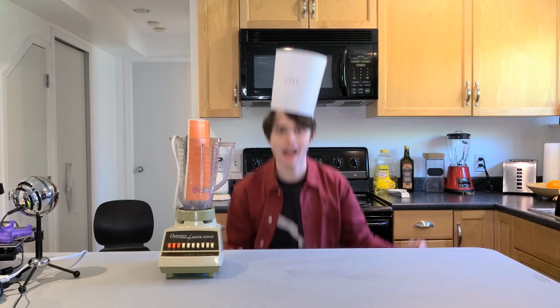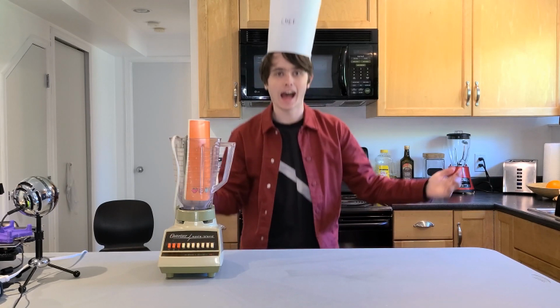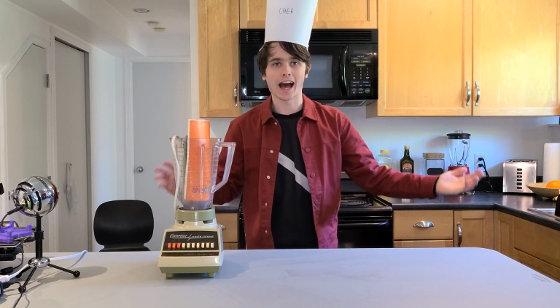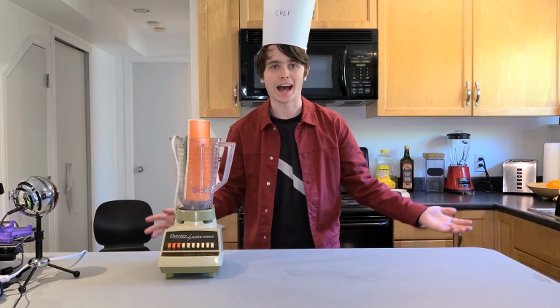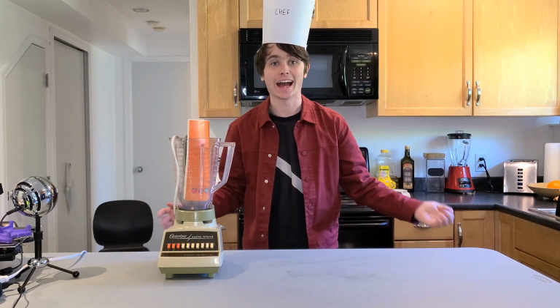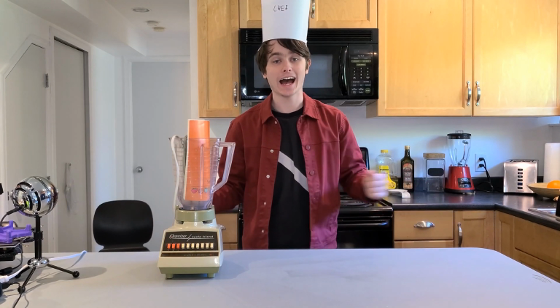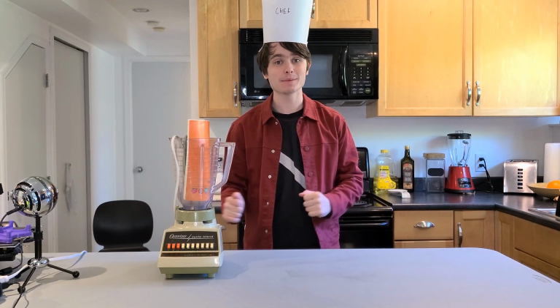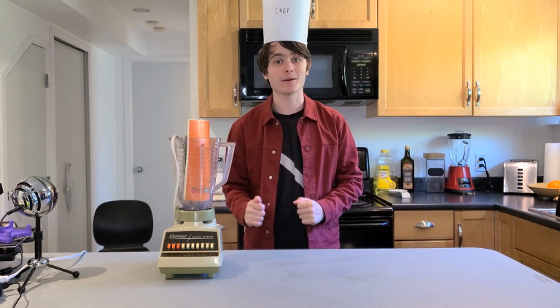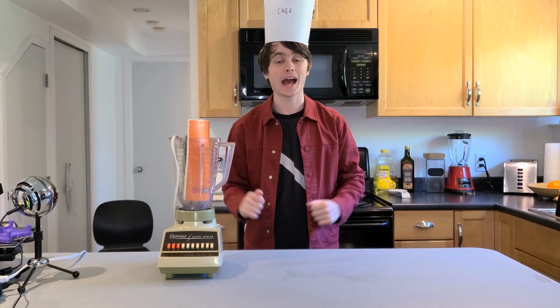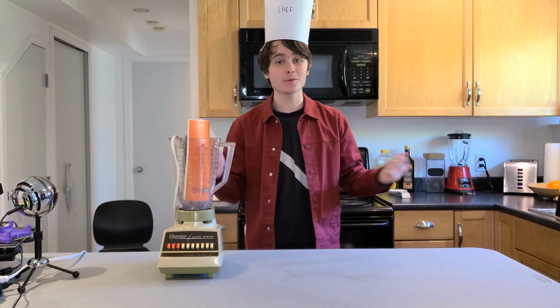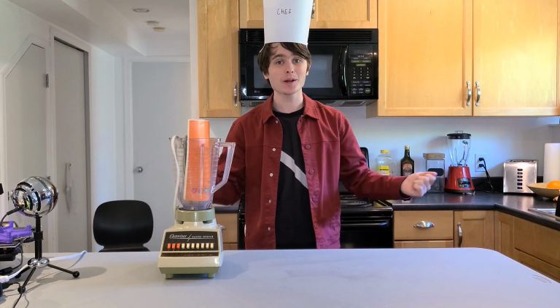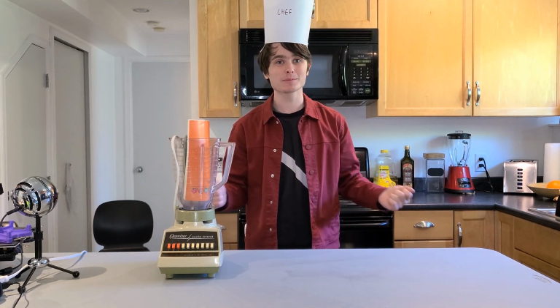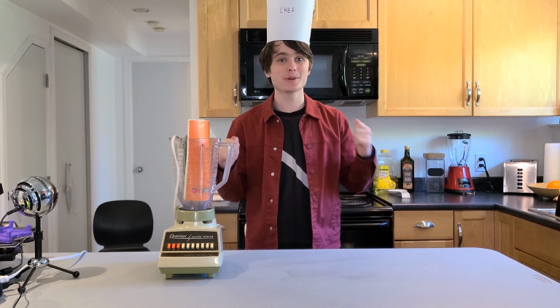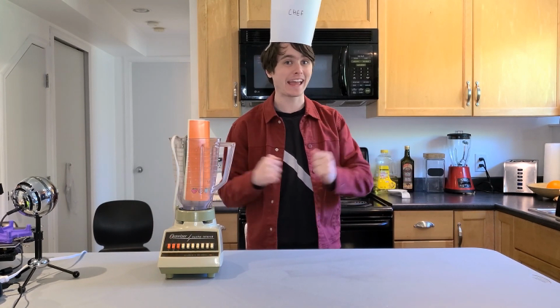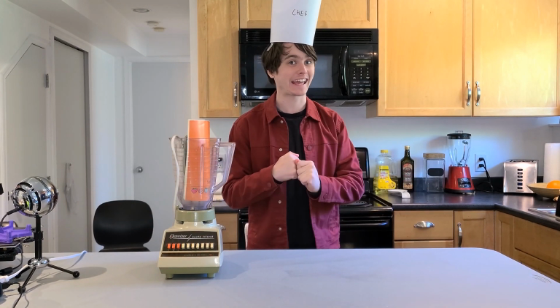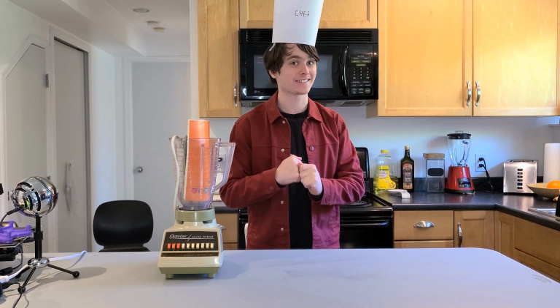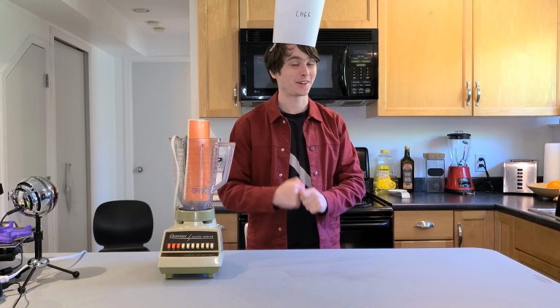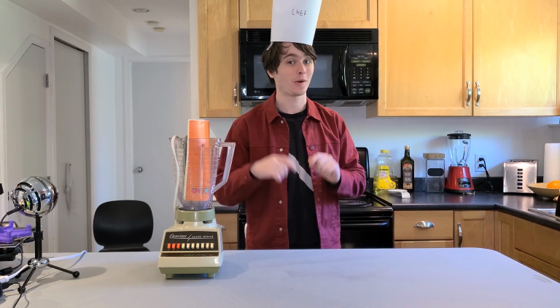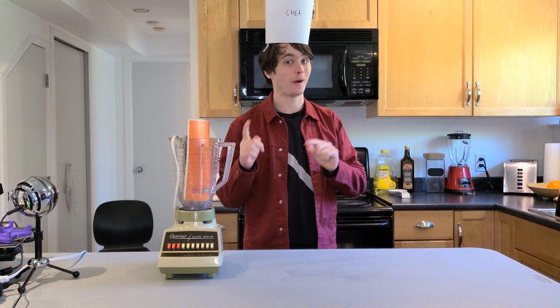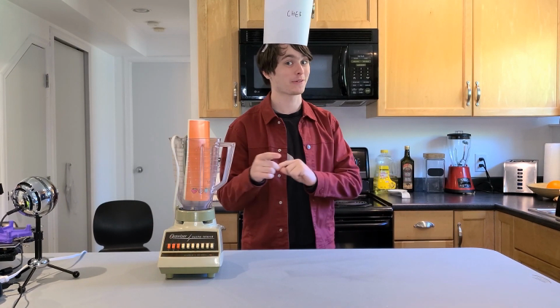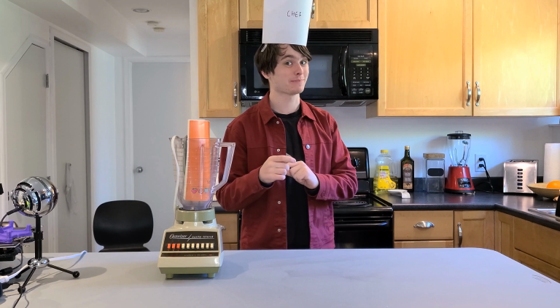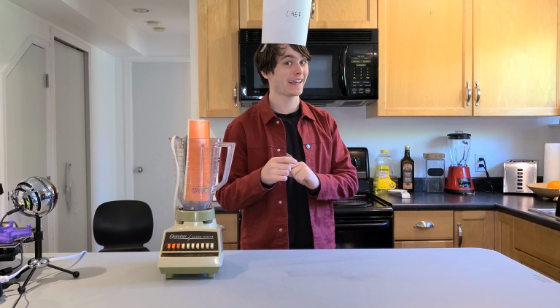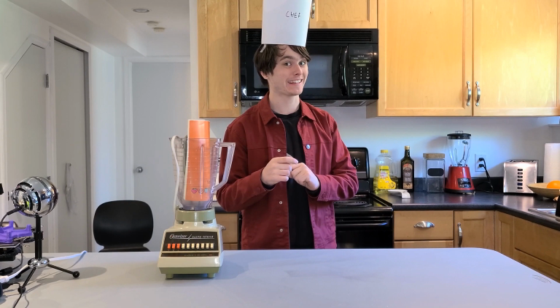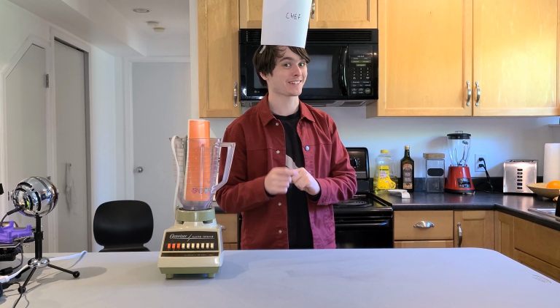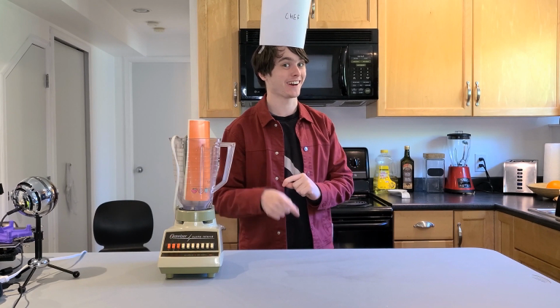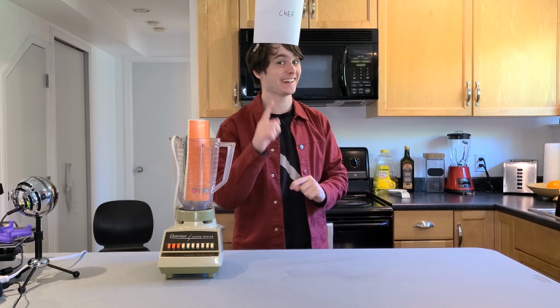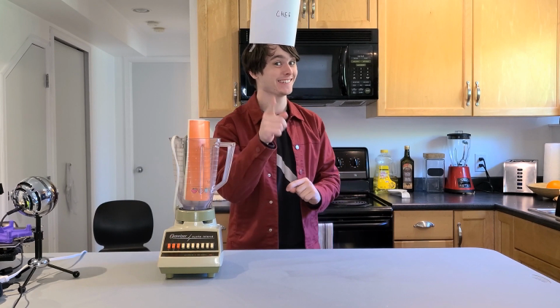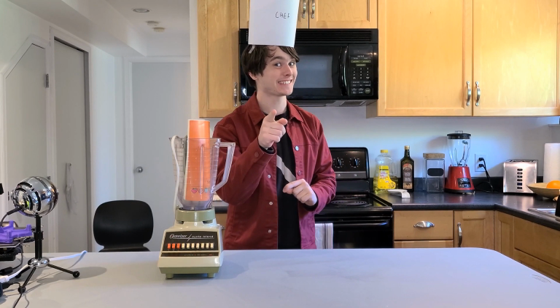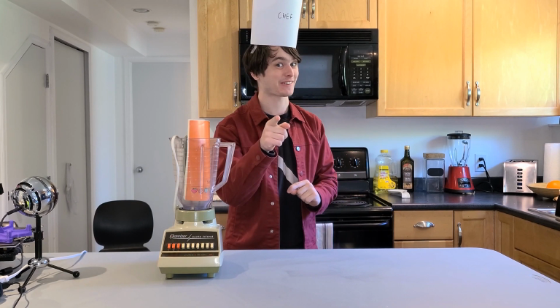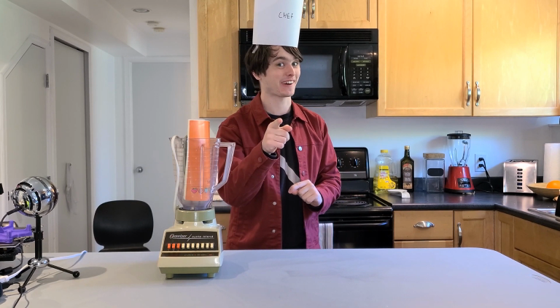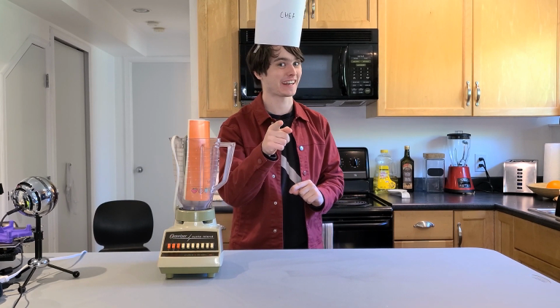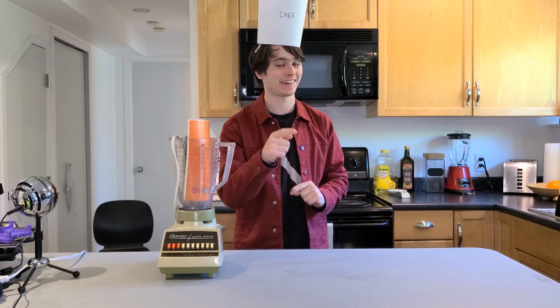Hi, I'm Noah and welcome to A Kitchen. Whether it's my kitchen or not, you'll just have to find out.